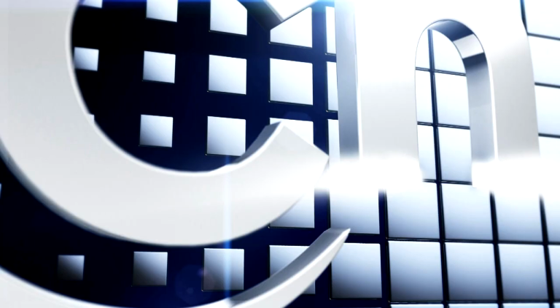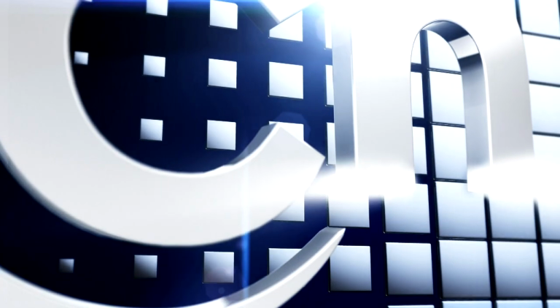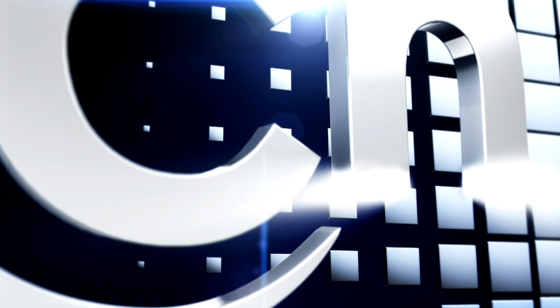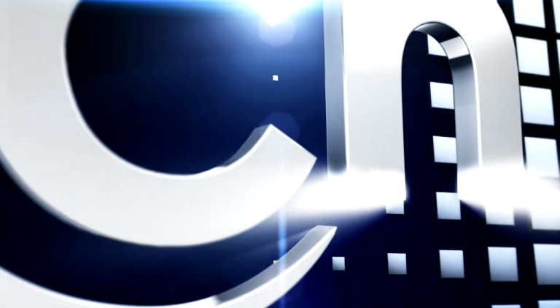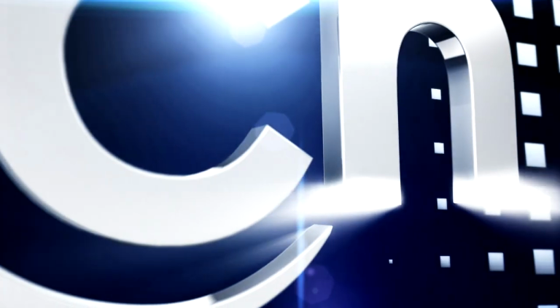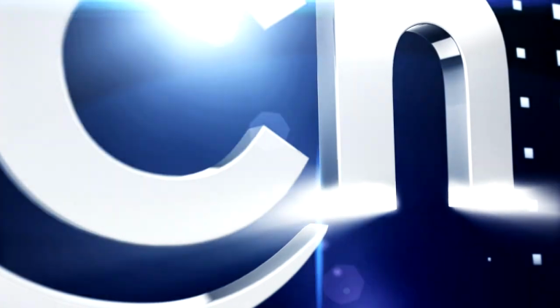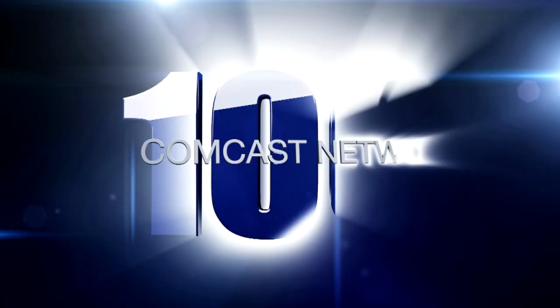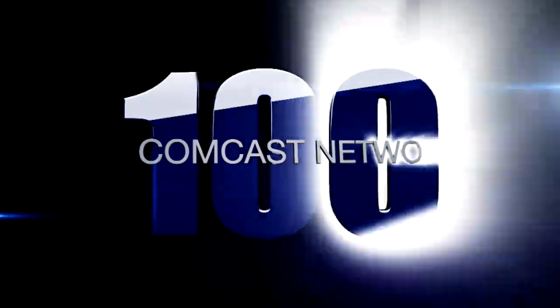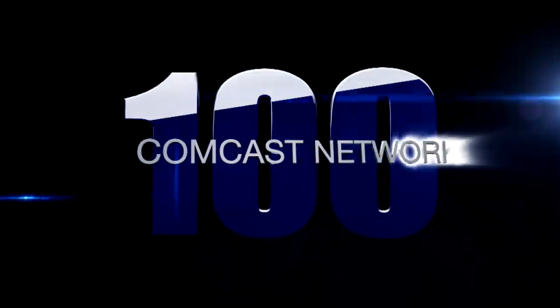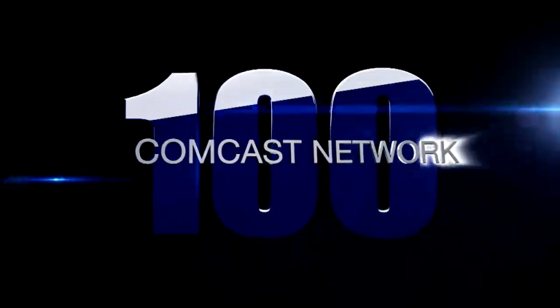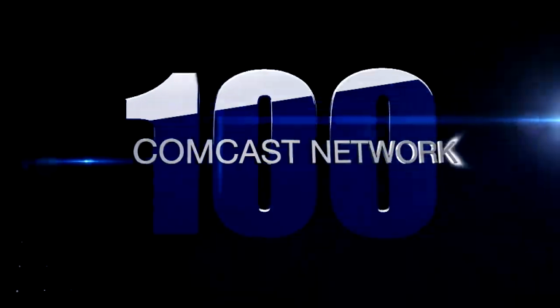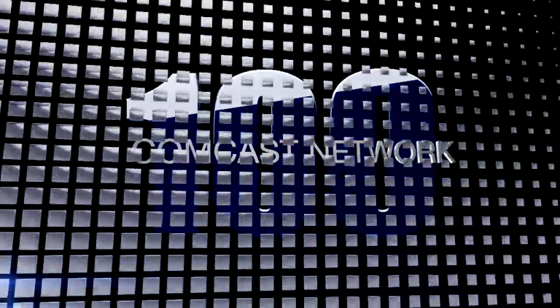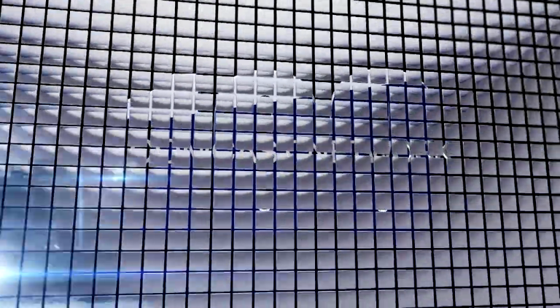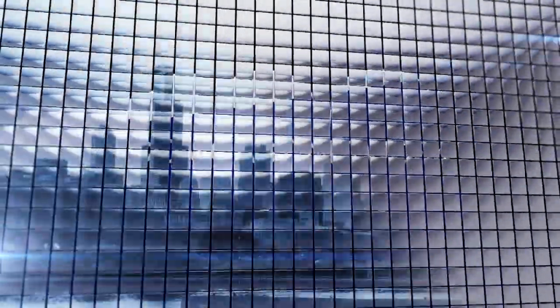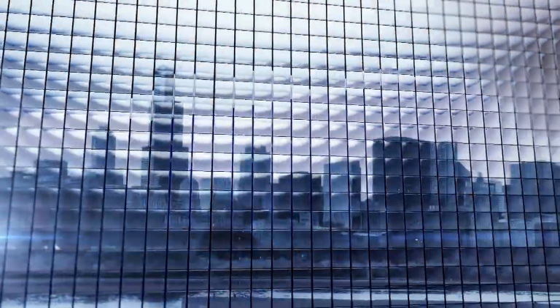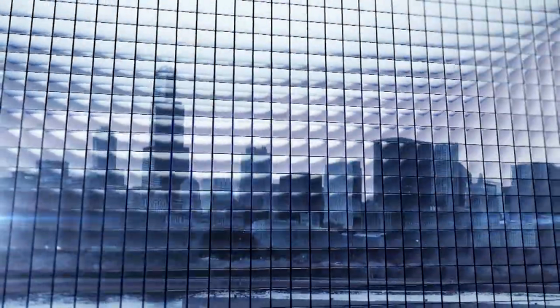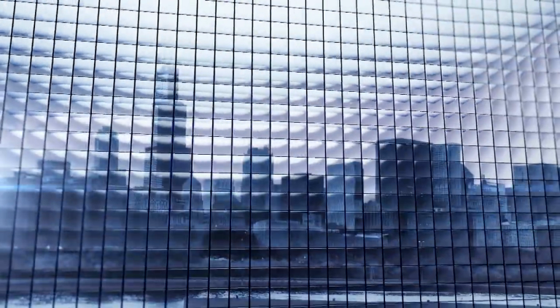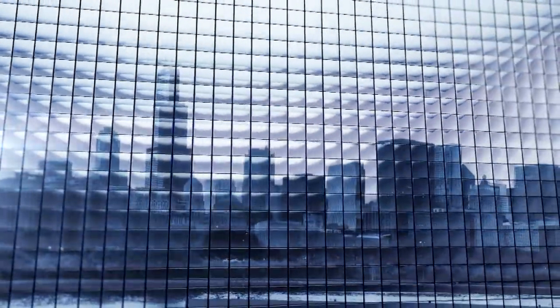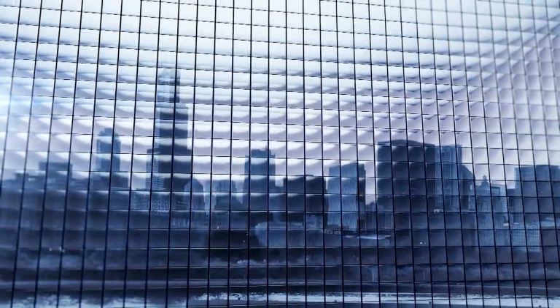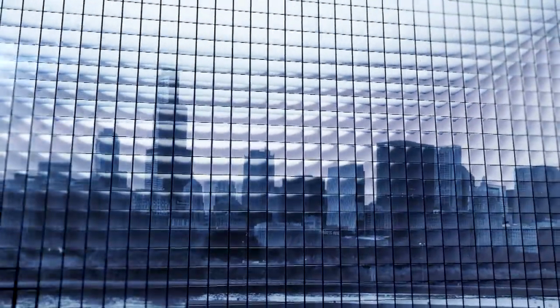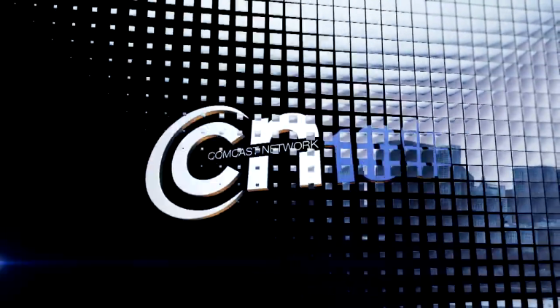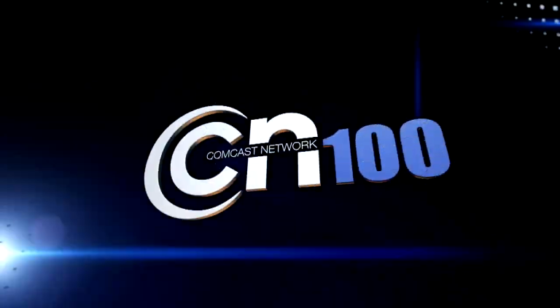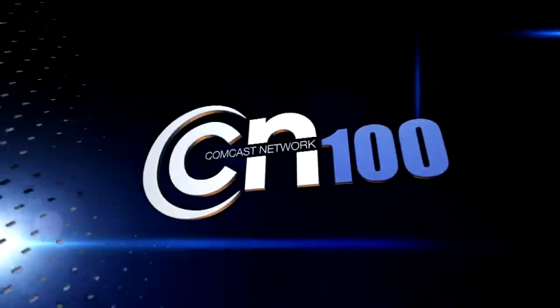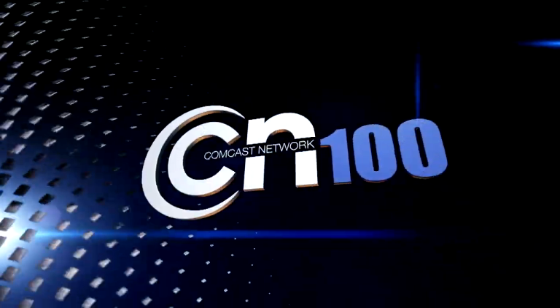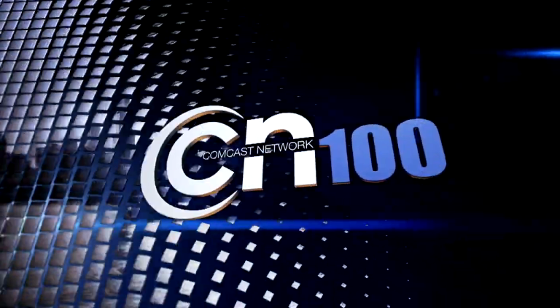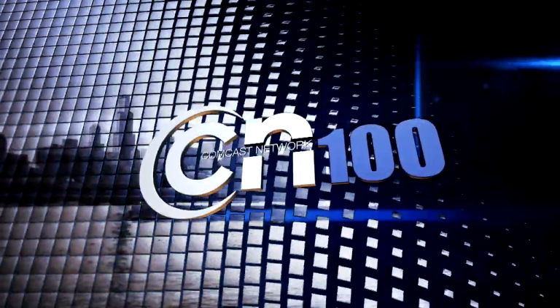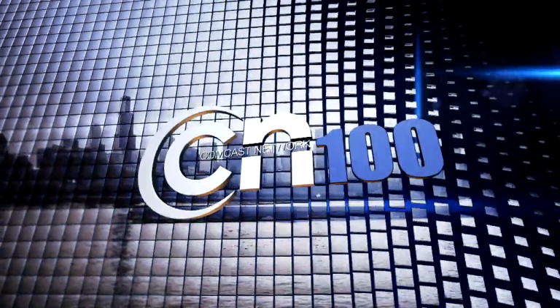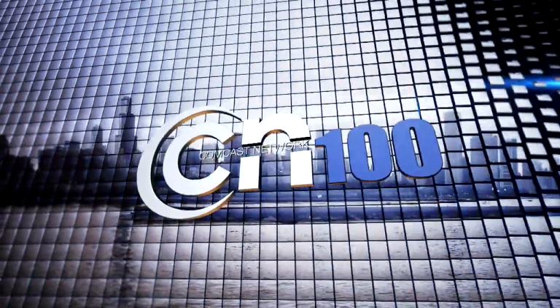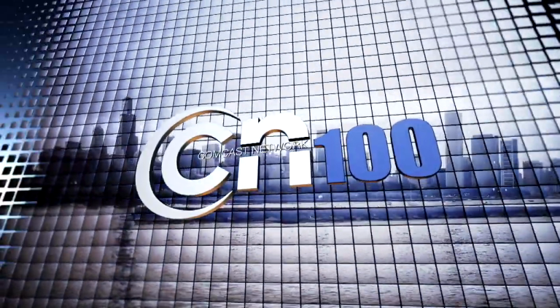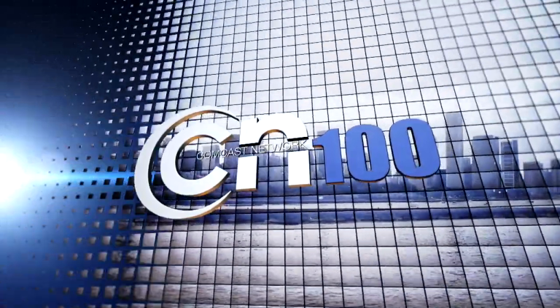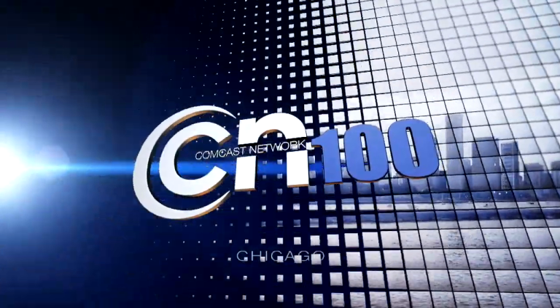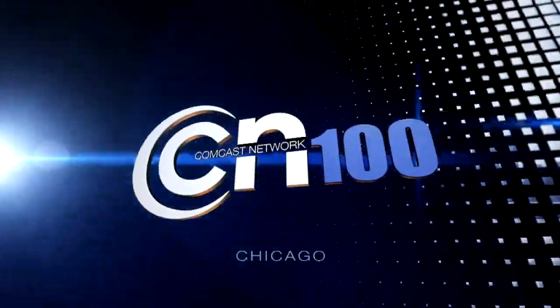You're watching the Comcast Network, CN100, Chicago.